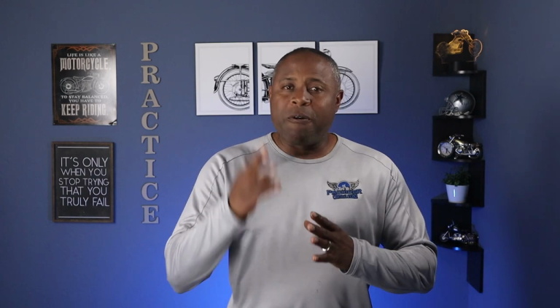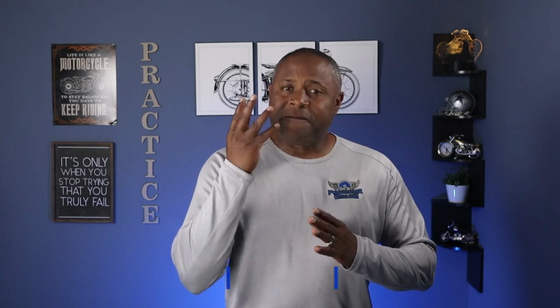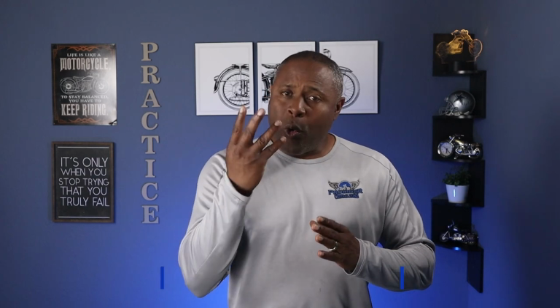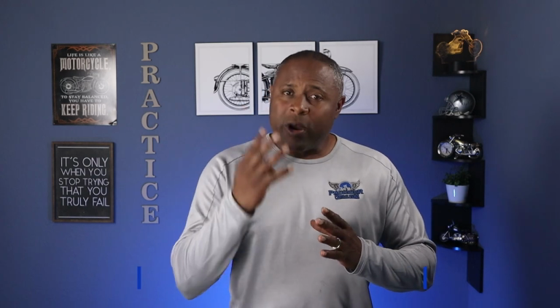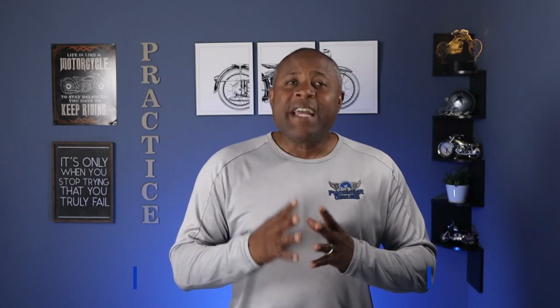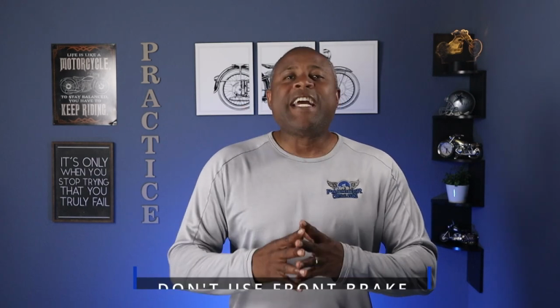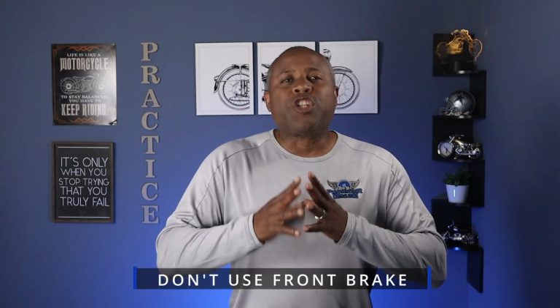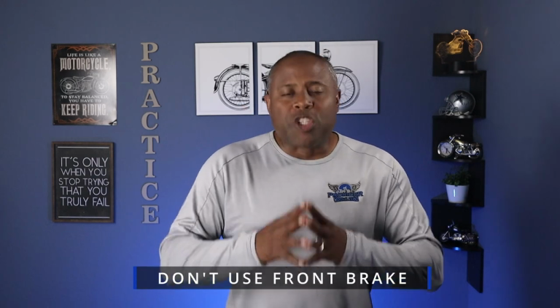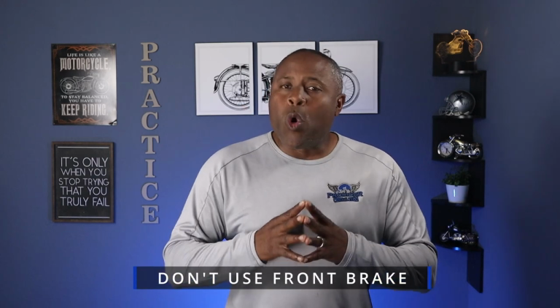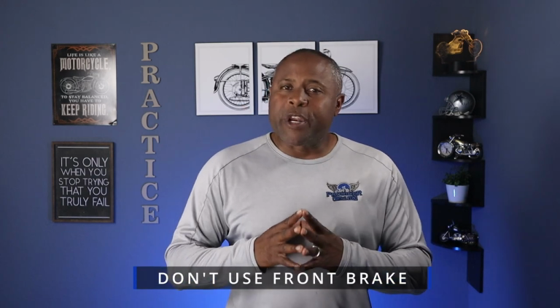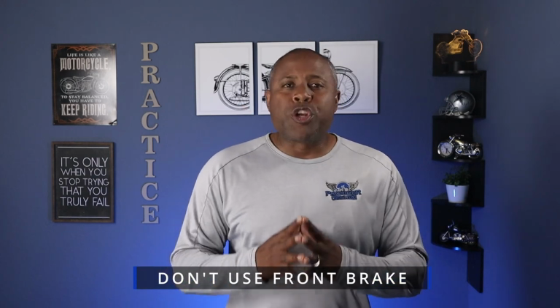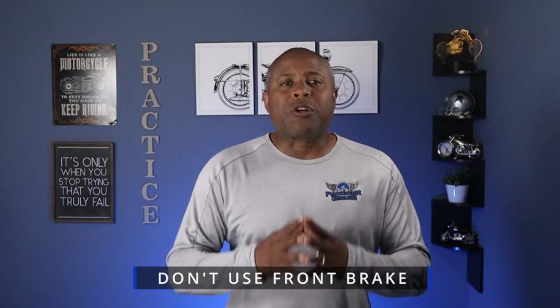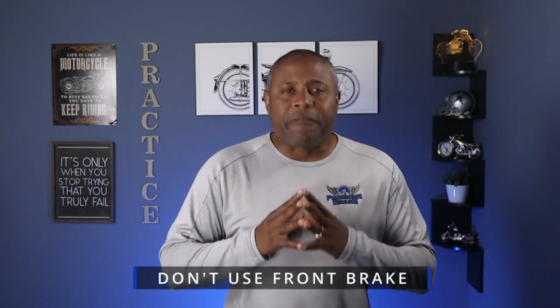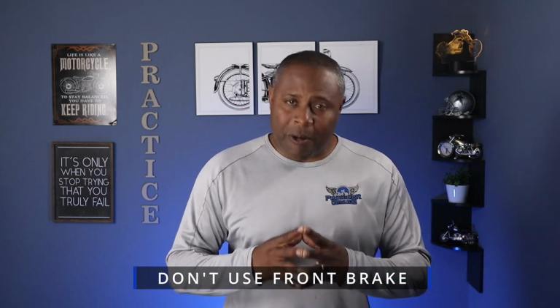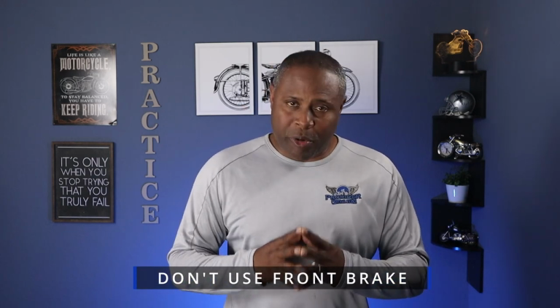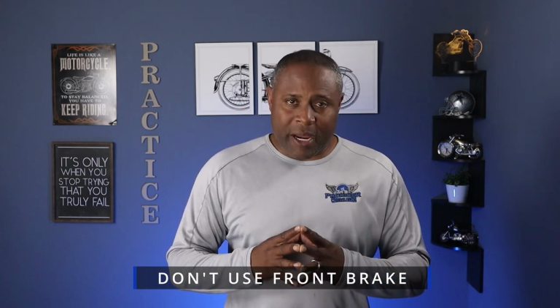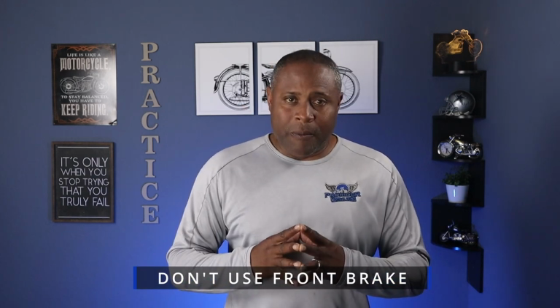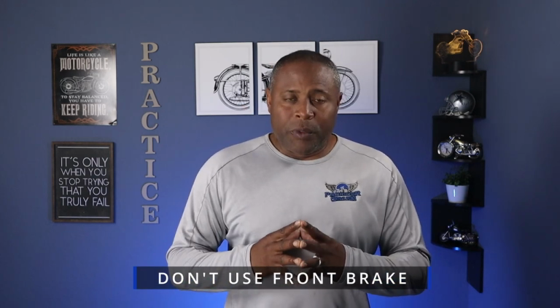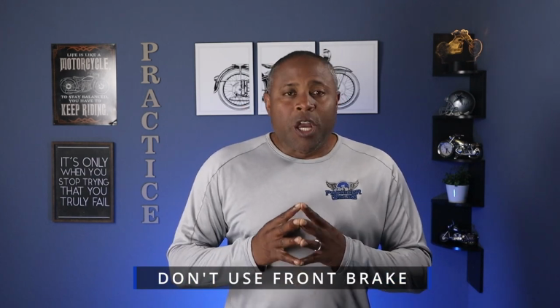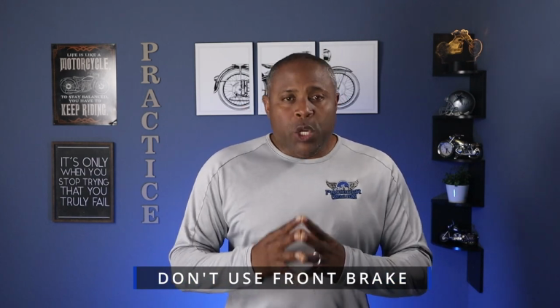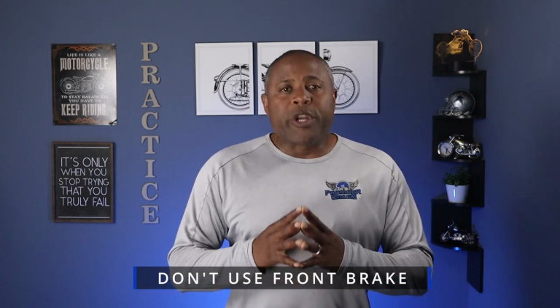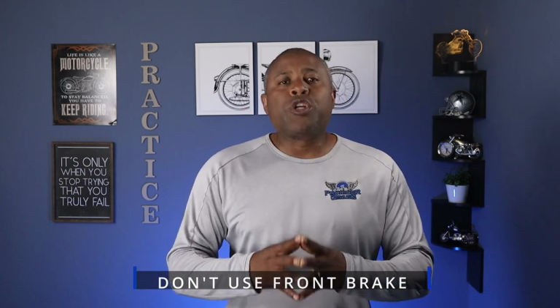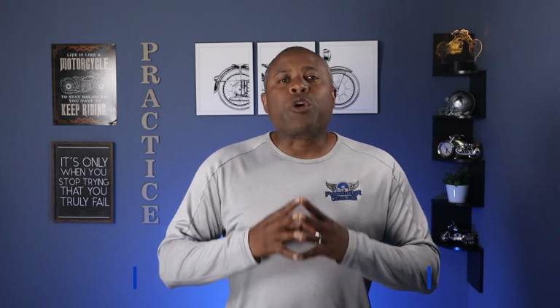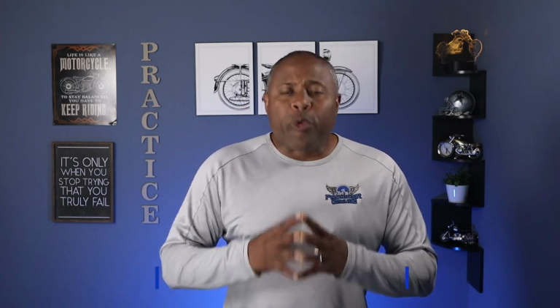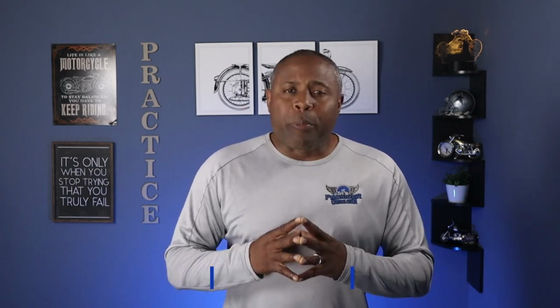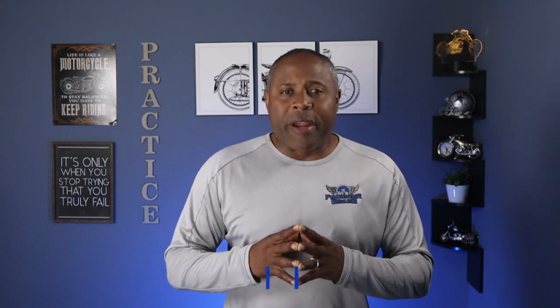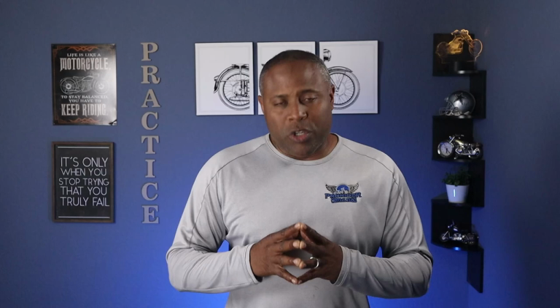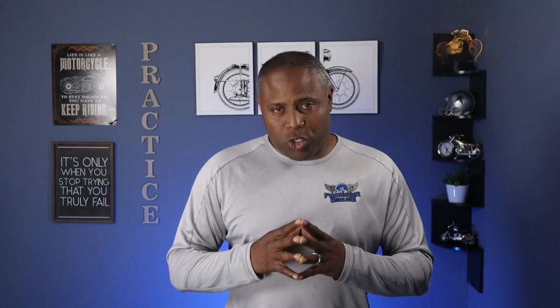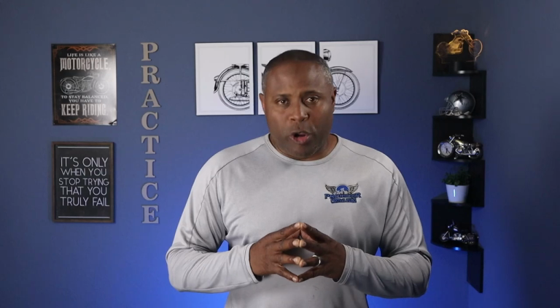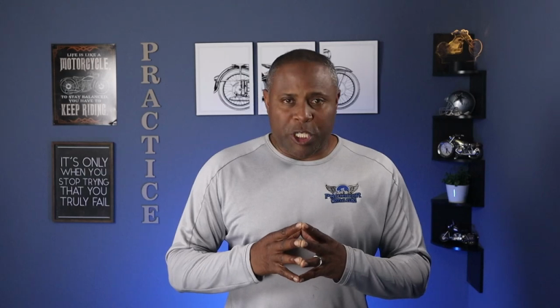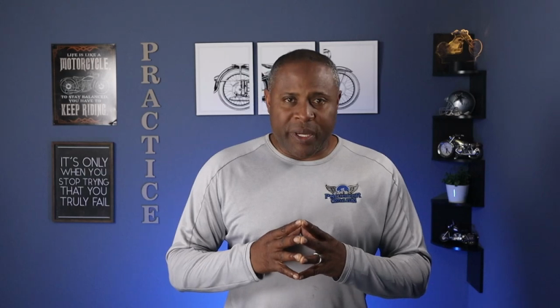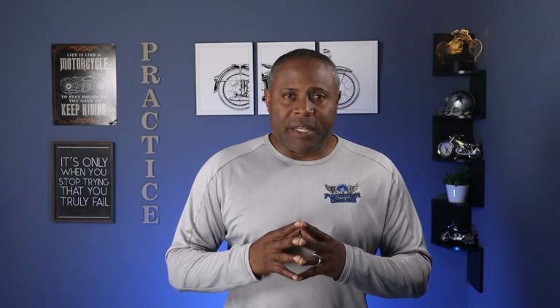Tip number four is you don't want to use your front brake. You want to use your rear brake to control your speed.